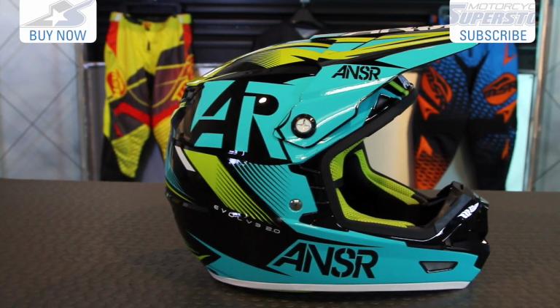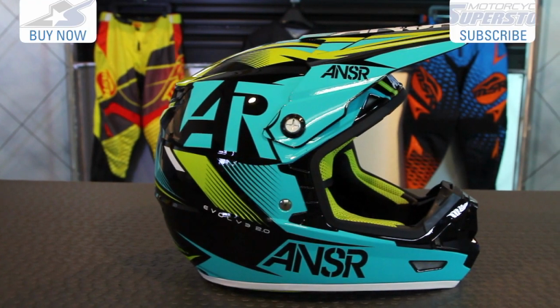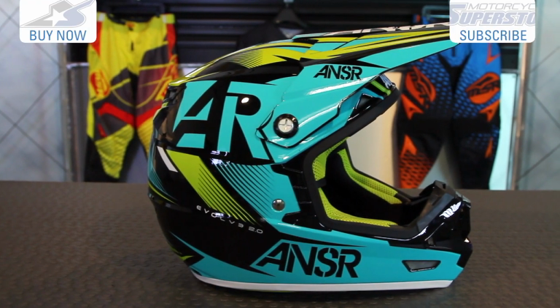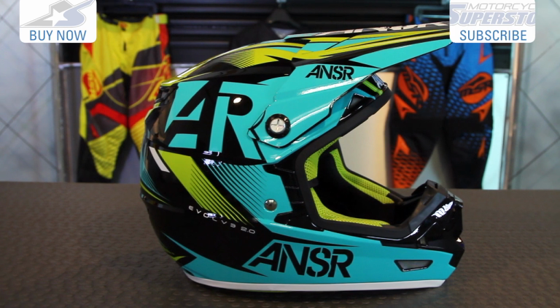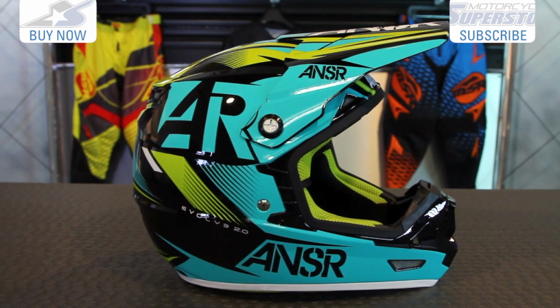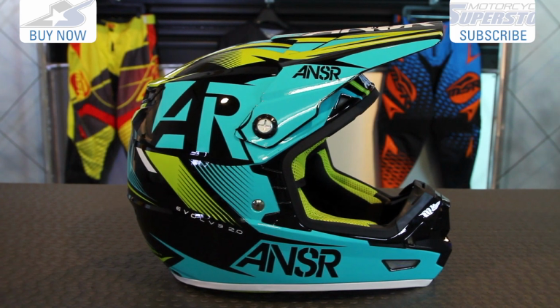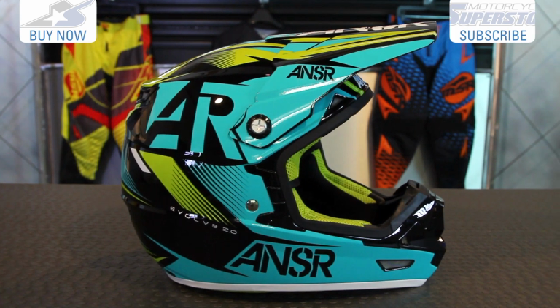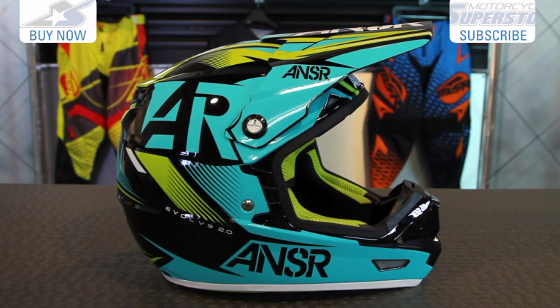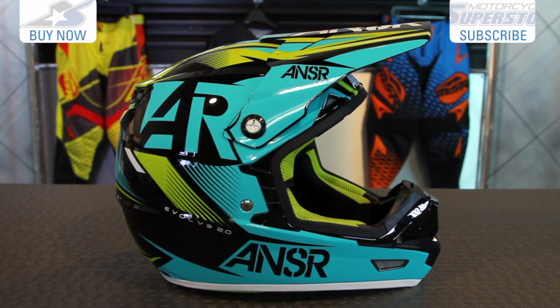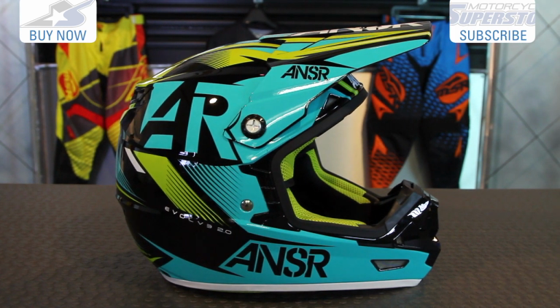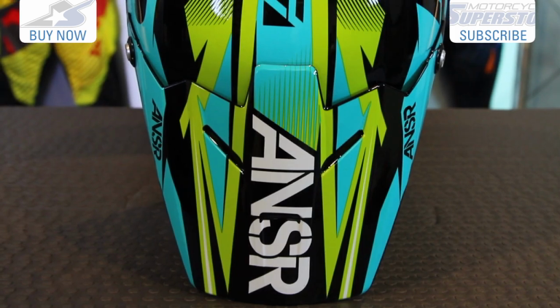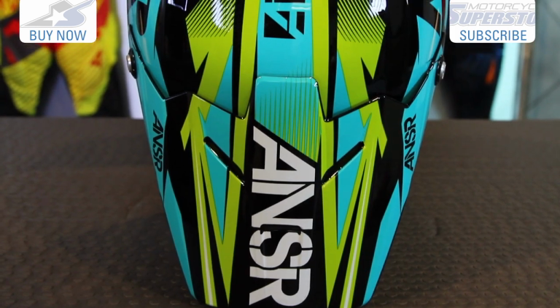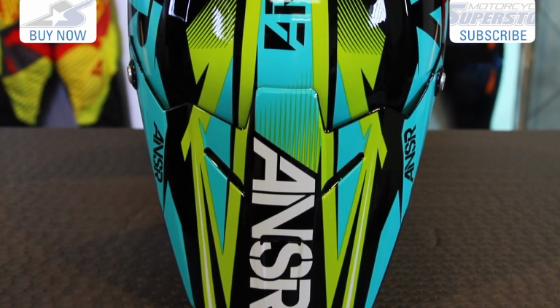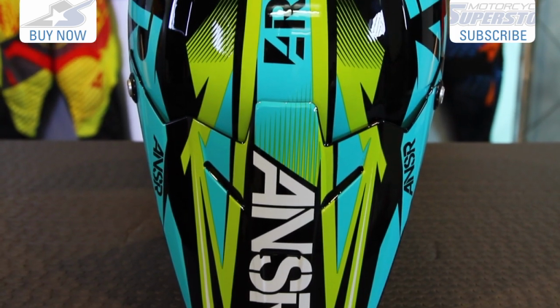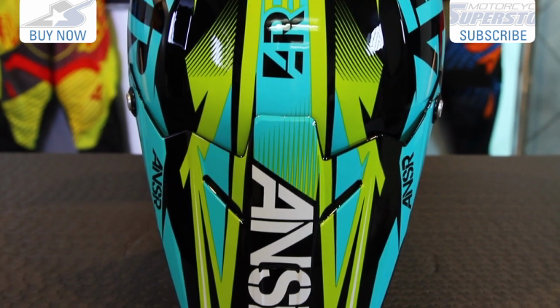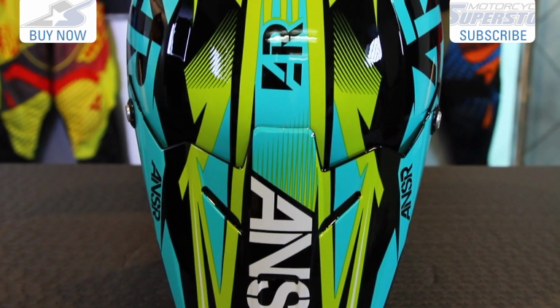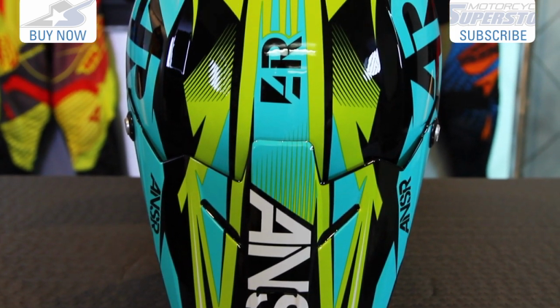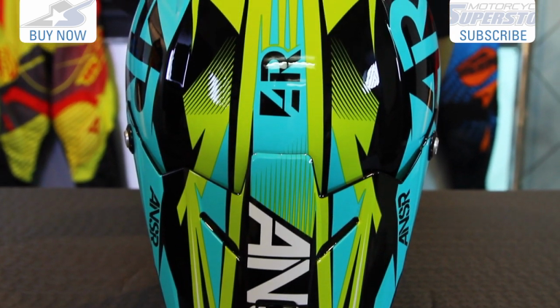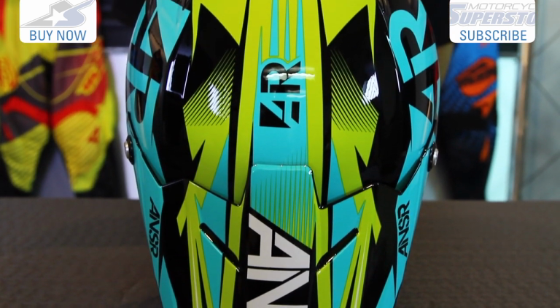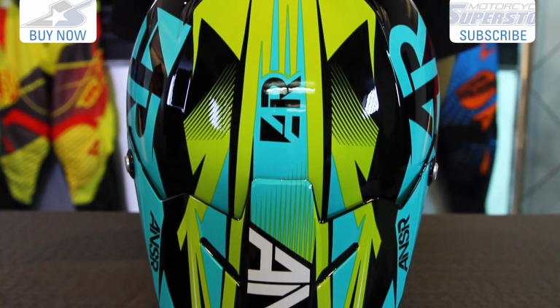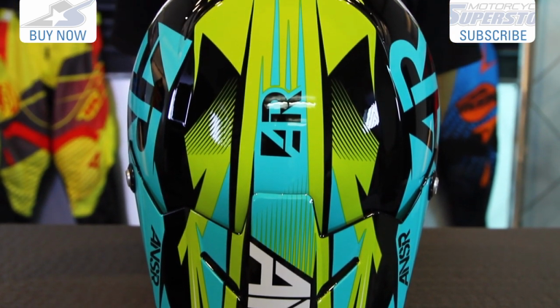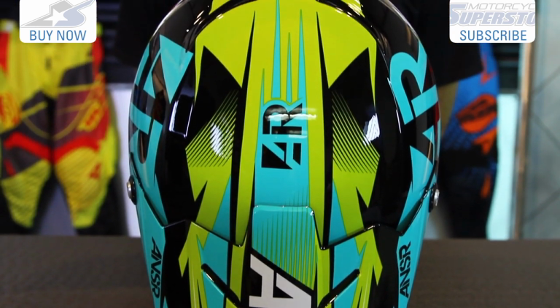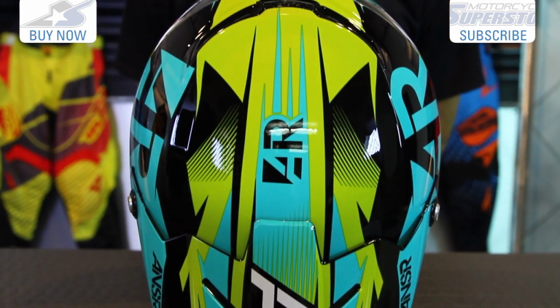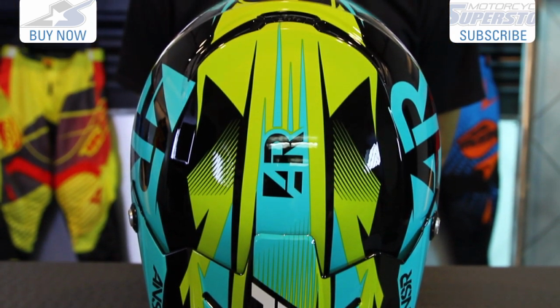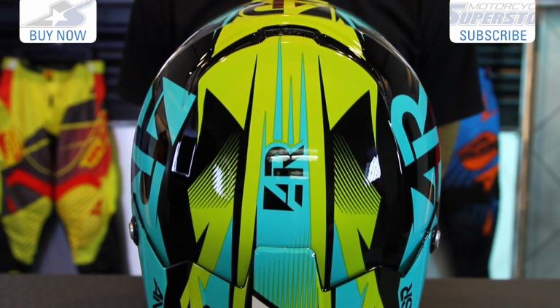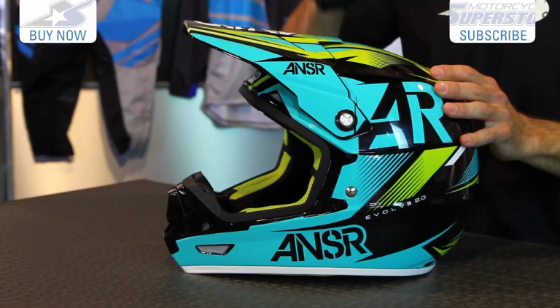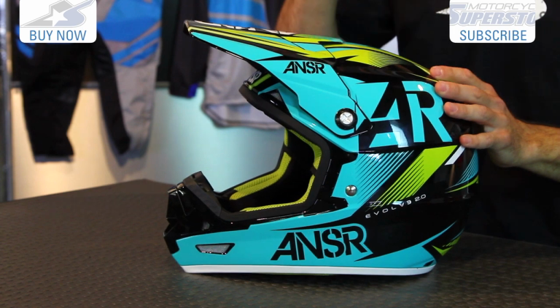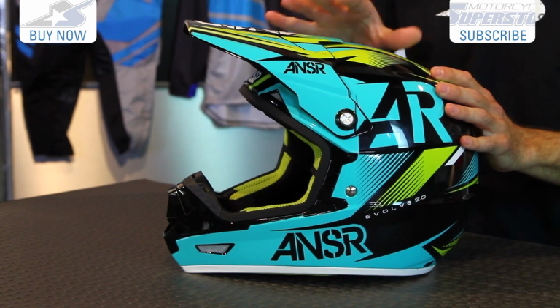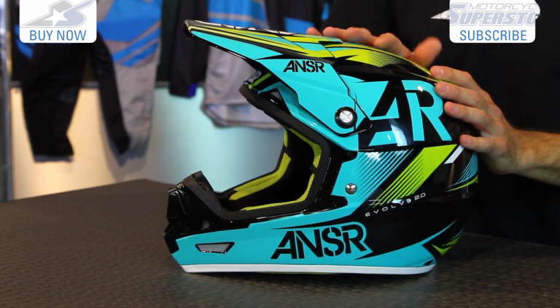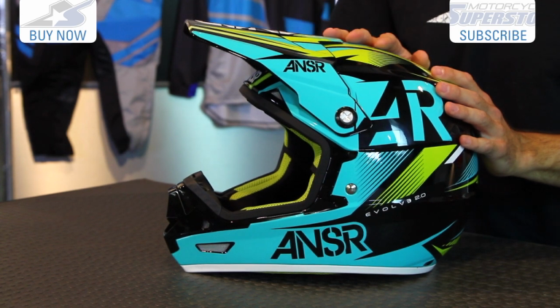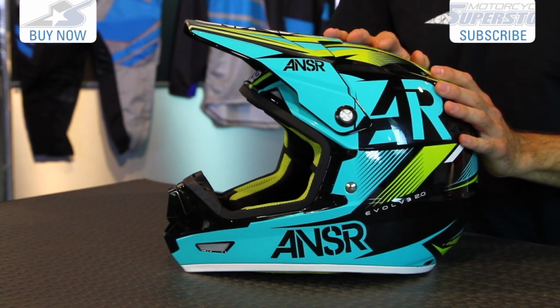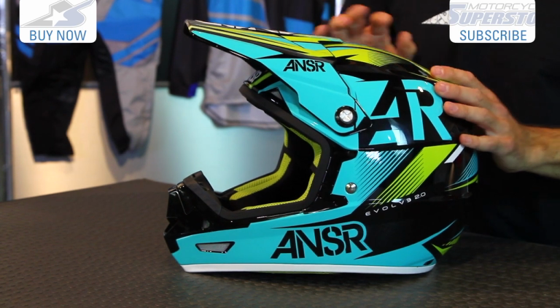This helmet is available in several different colors and sizes. If you don't like the teal, there are different colors and there's a Rockstar version available.